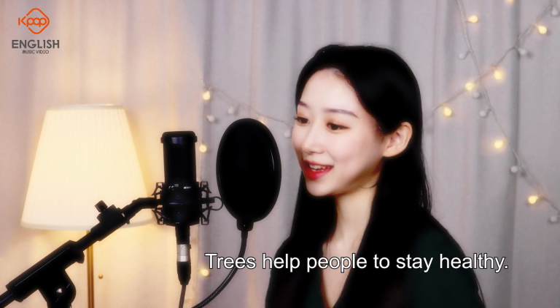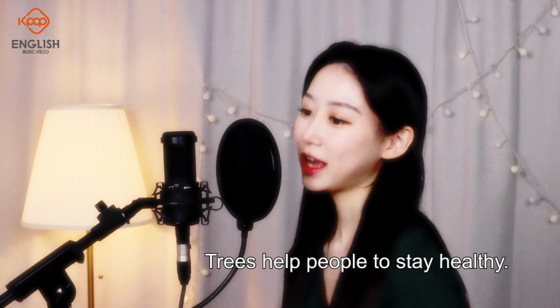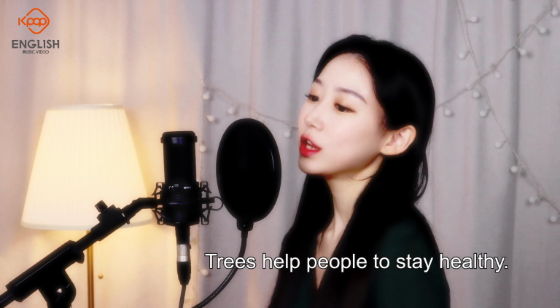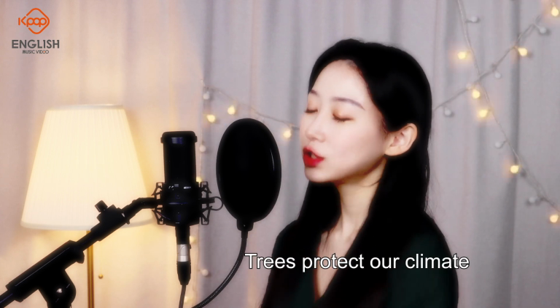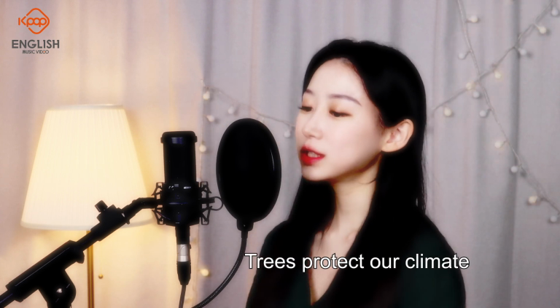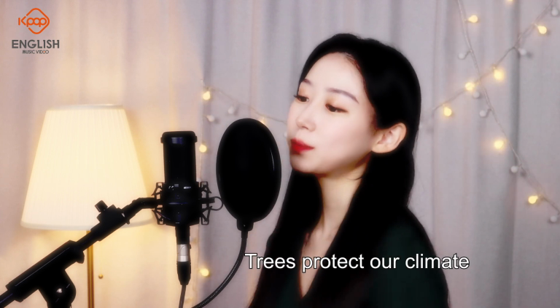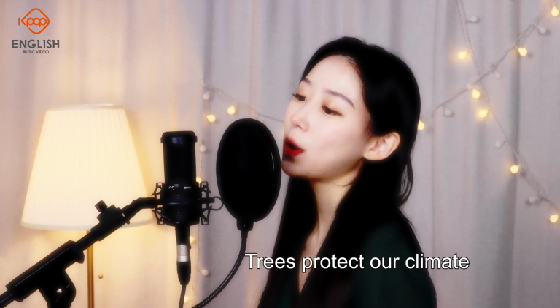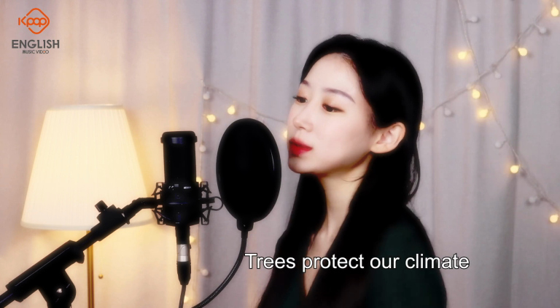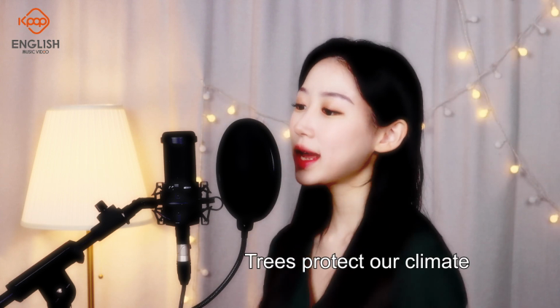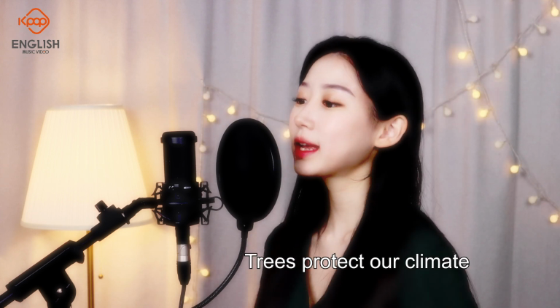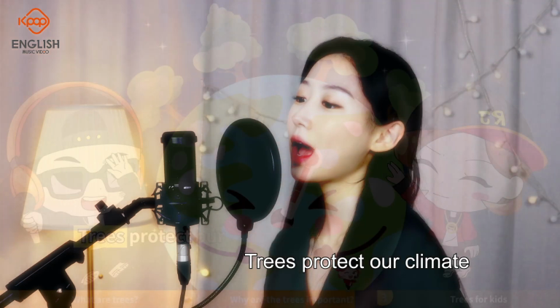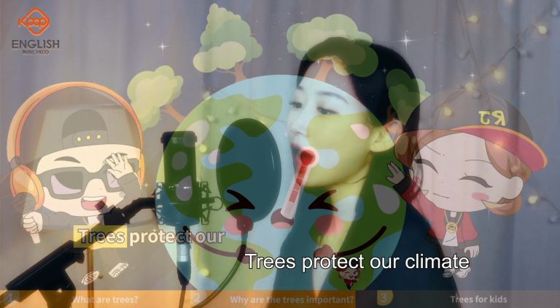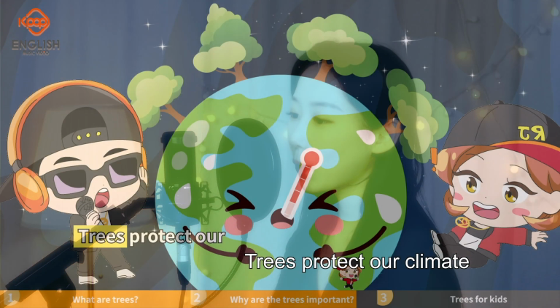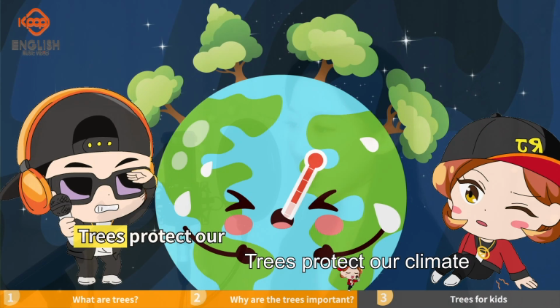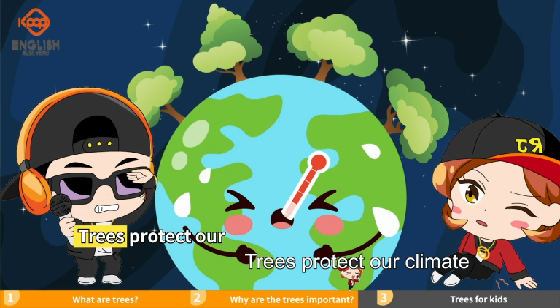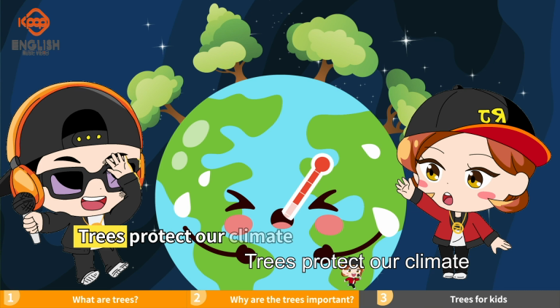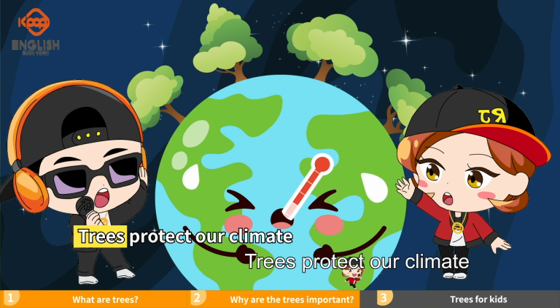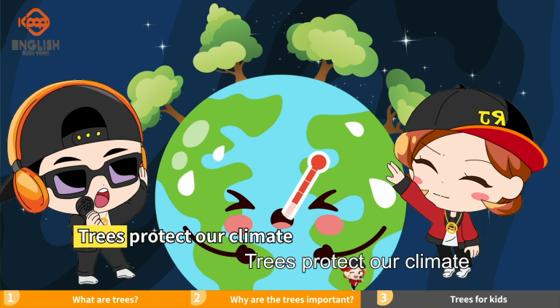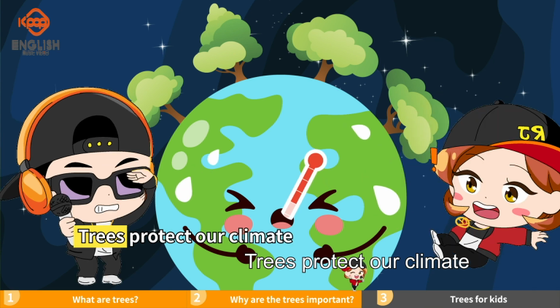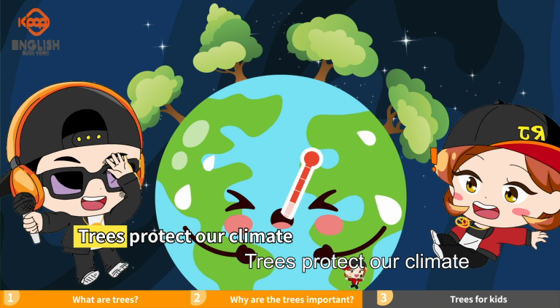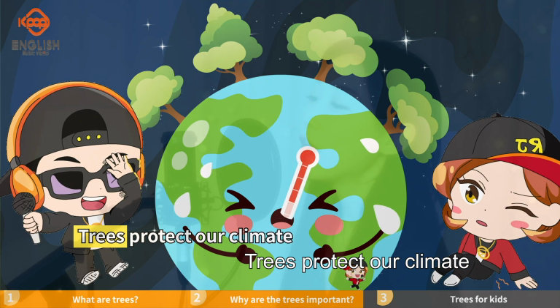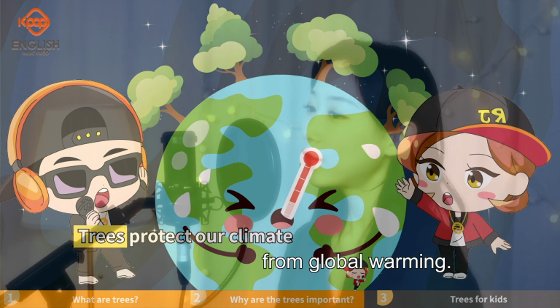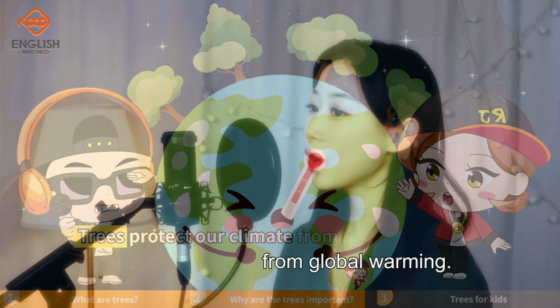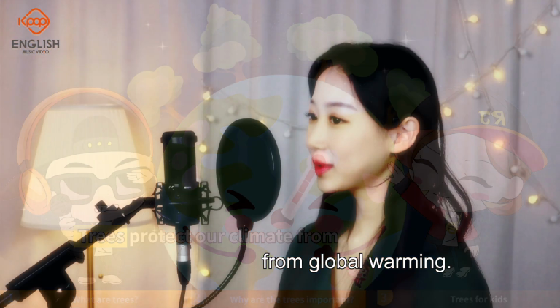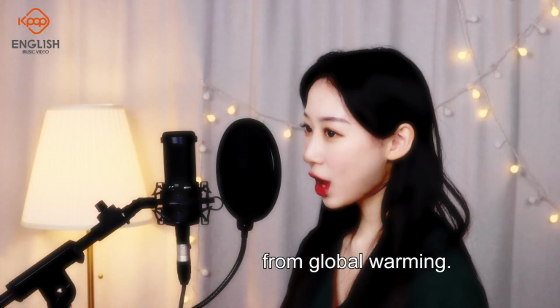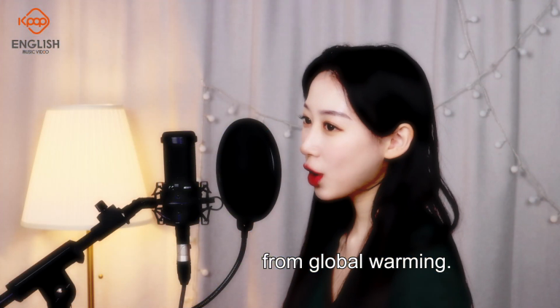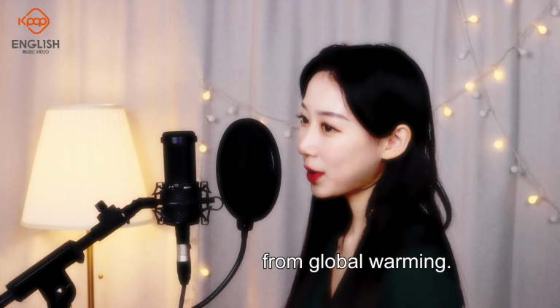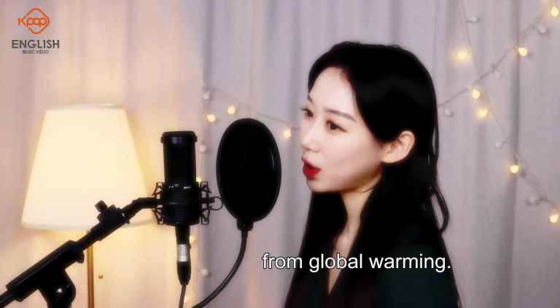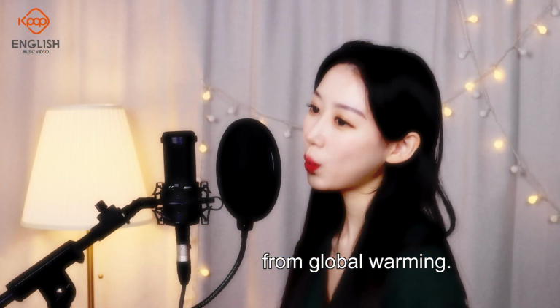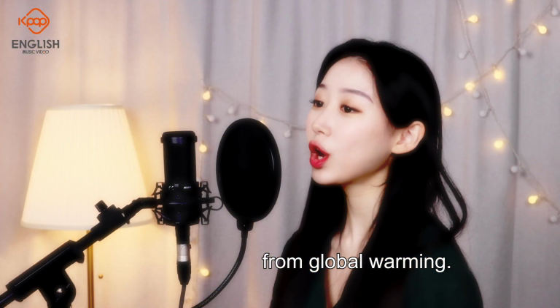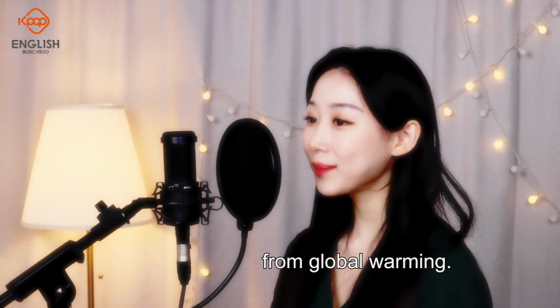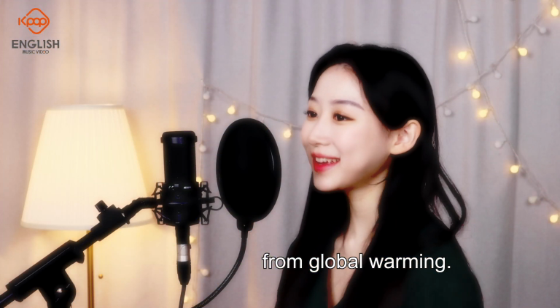Trees protect our climate from global warming.